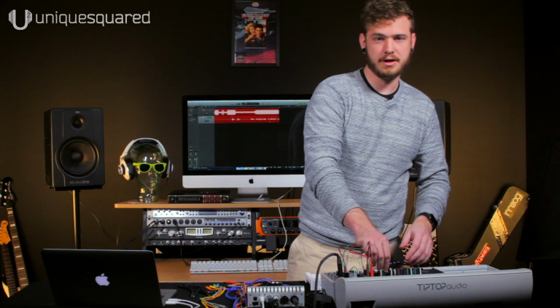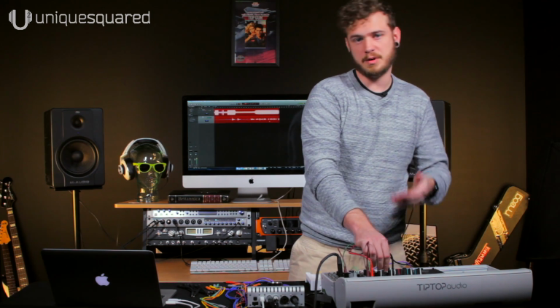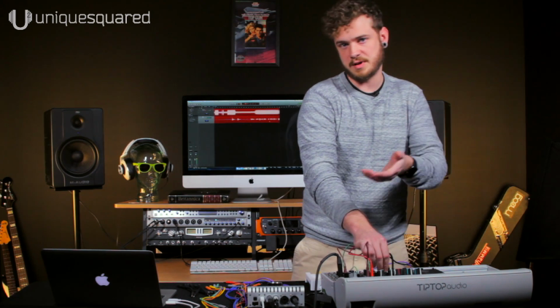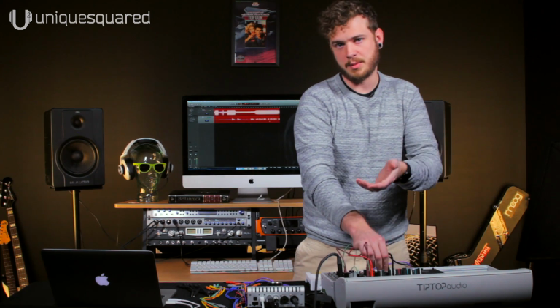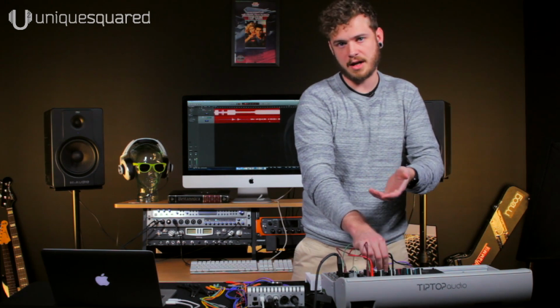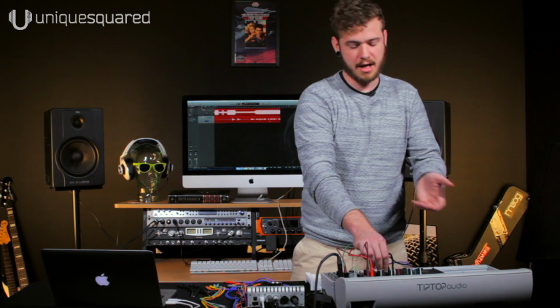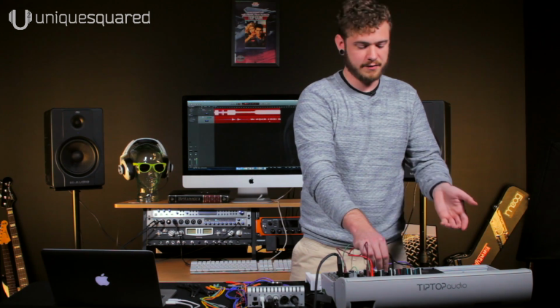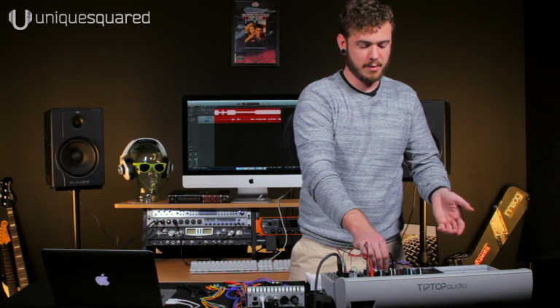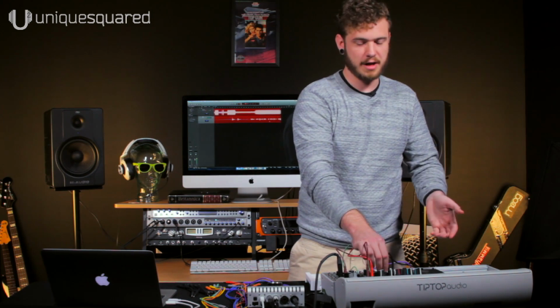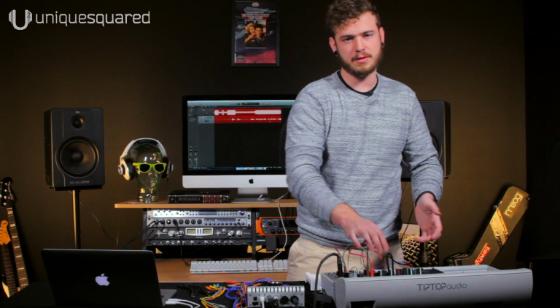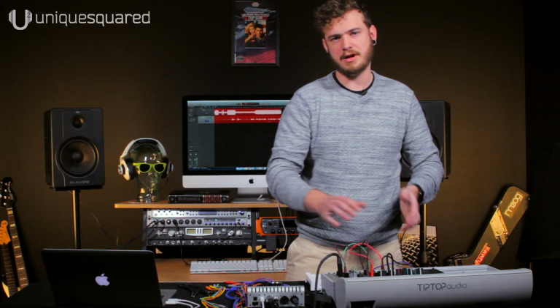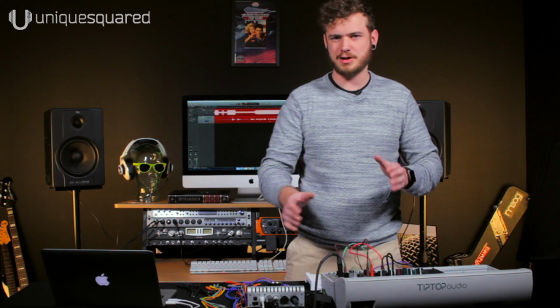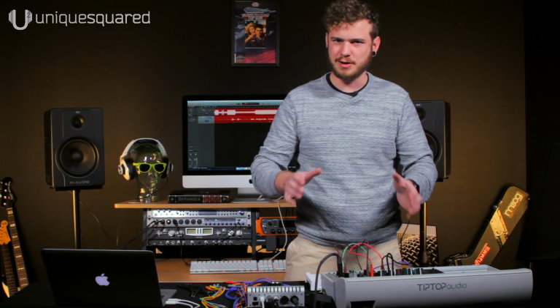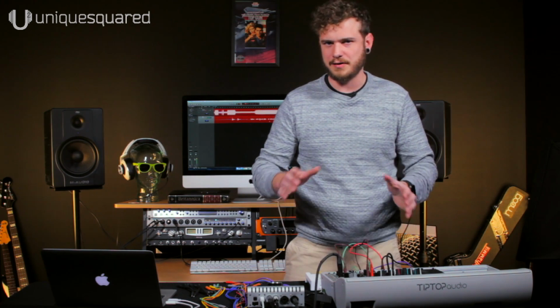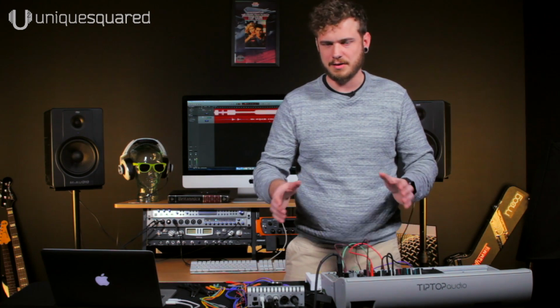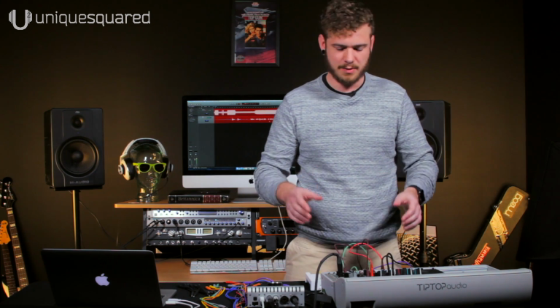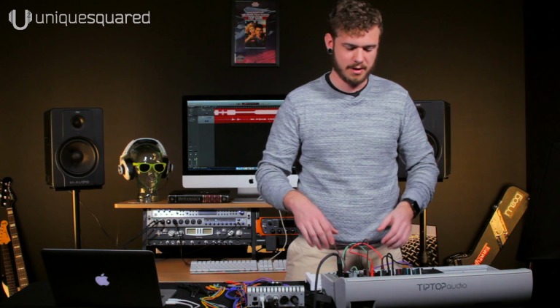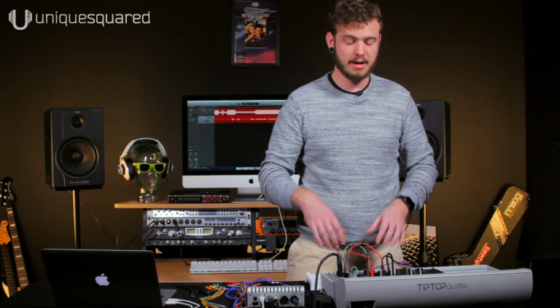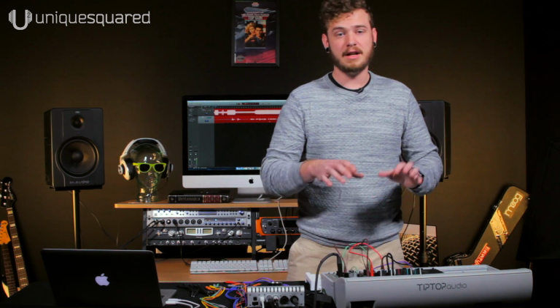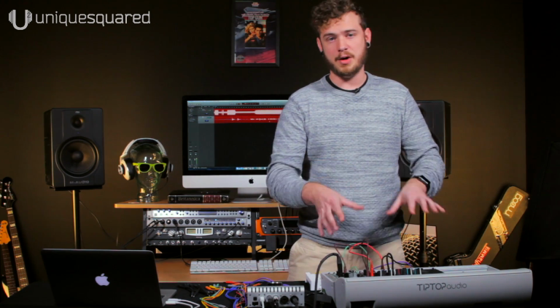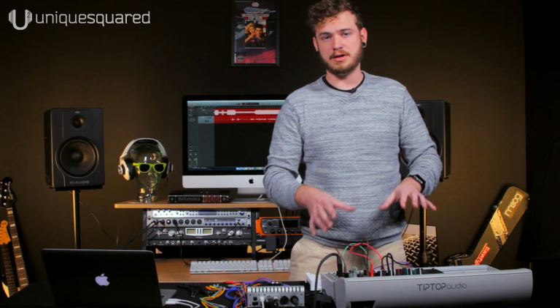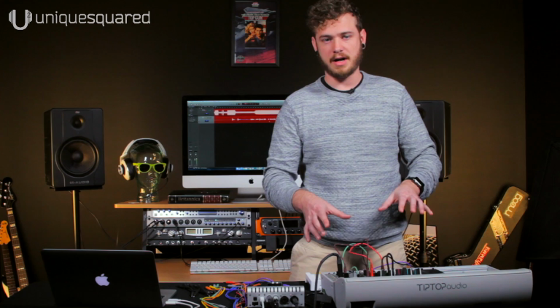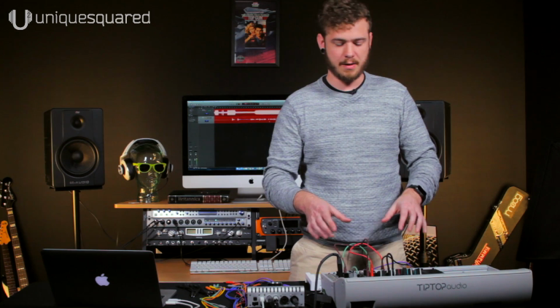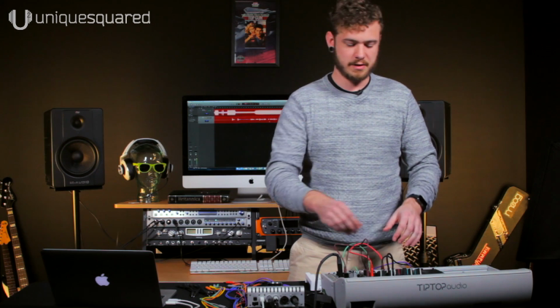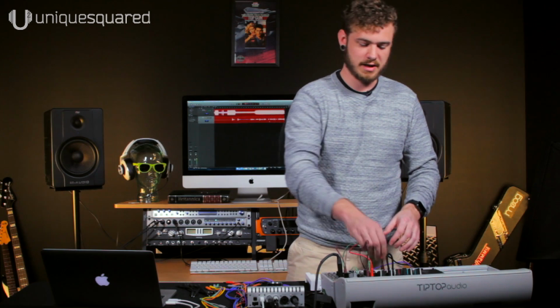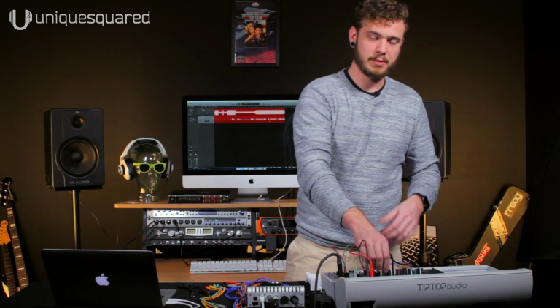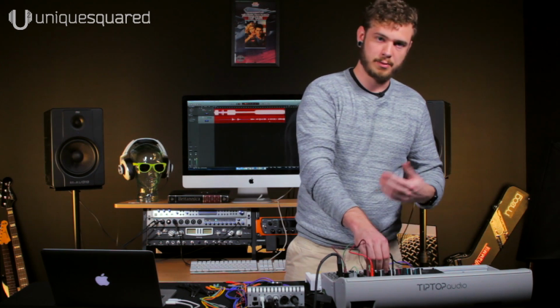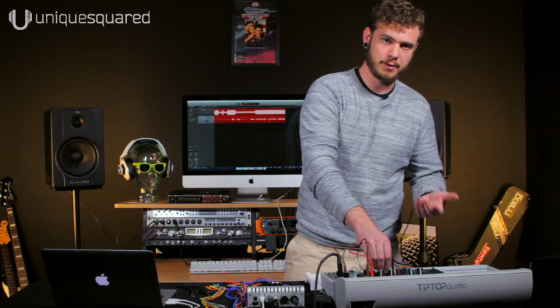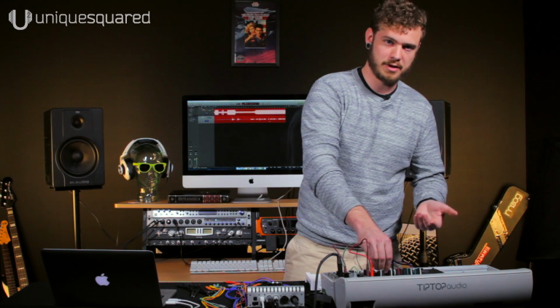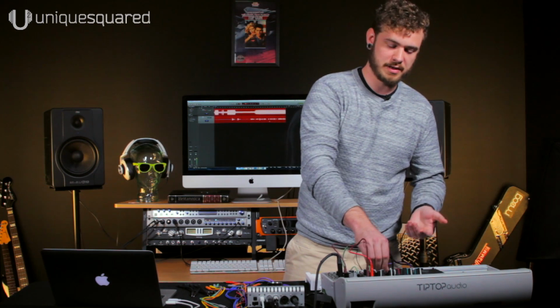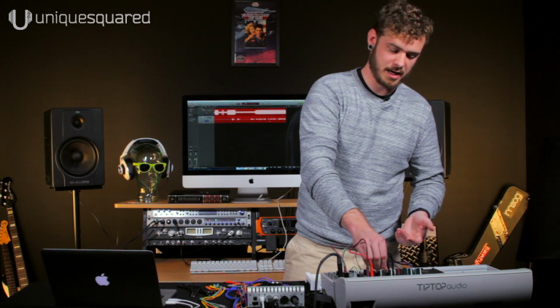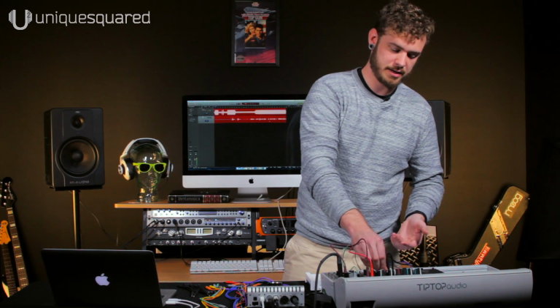So if you don't want to spend the money on an LFO module, or you're not sure if you need one, now you can try it out with your setup before you commit the cash.